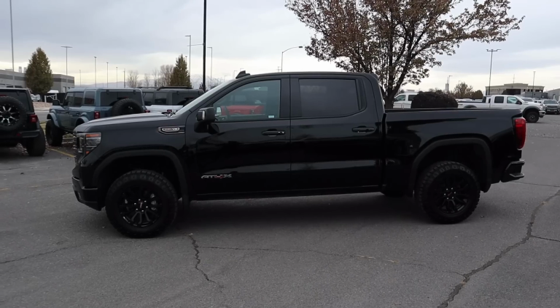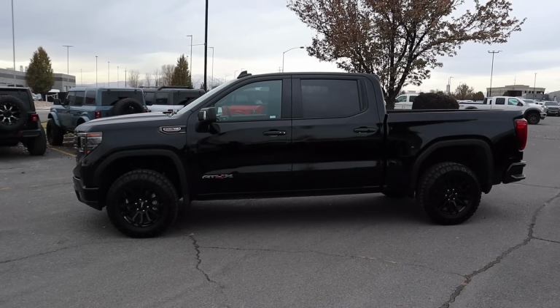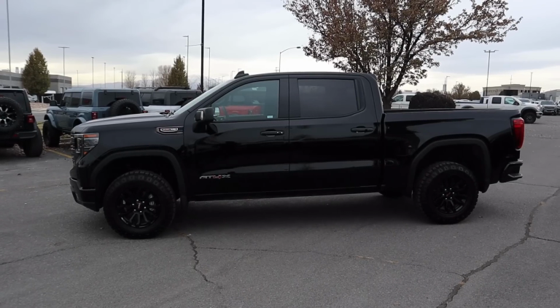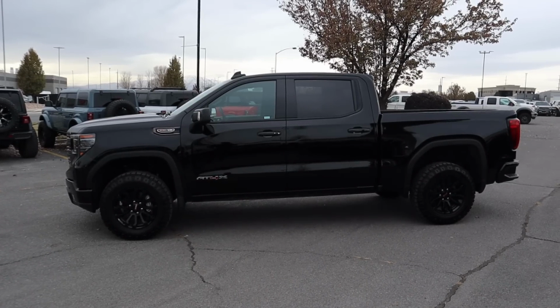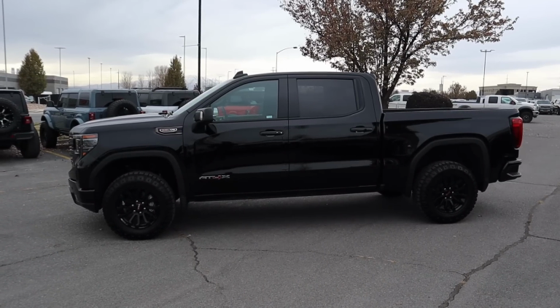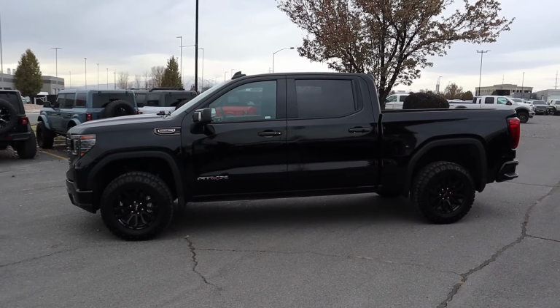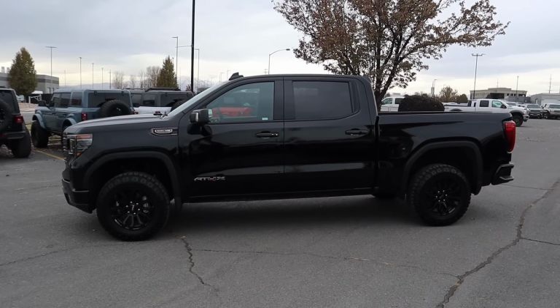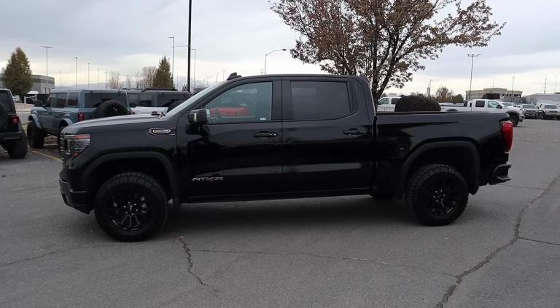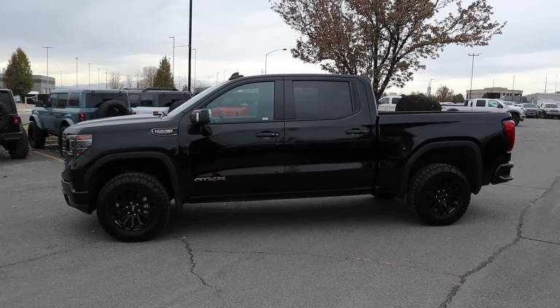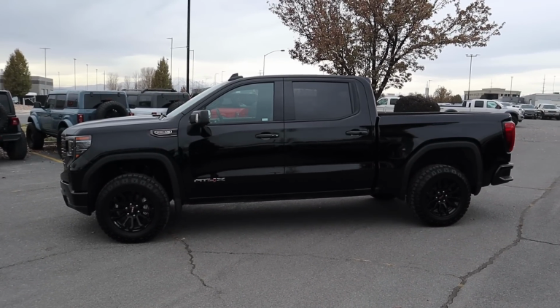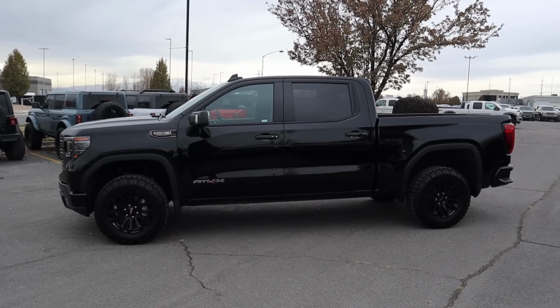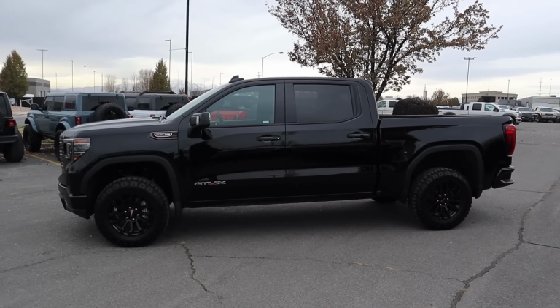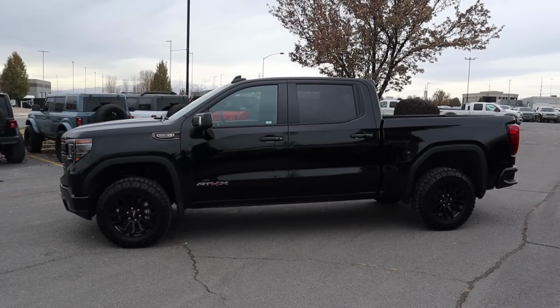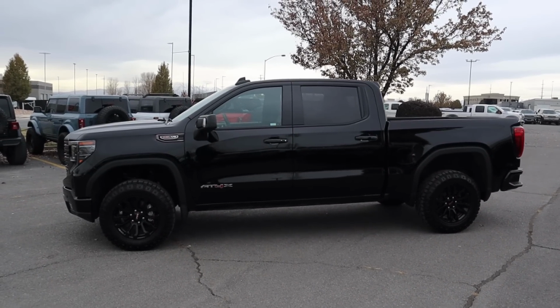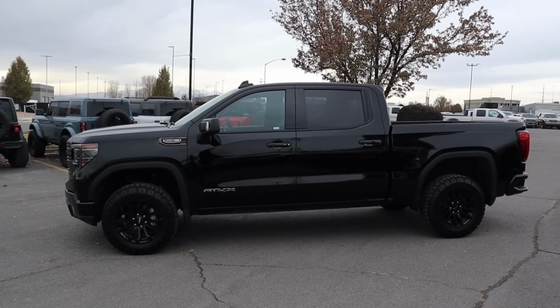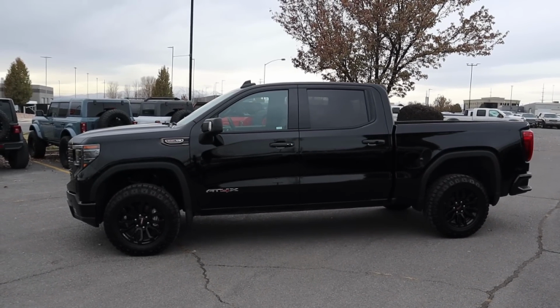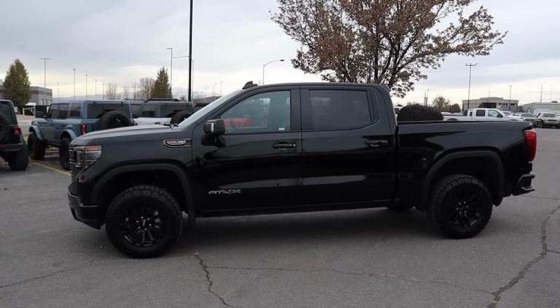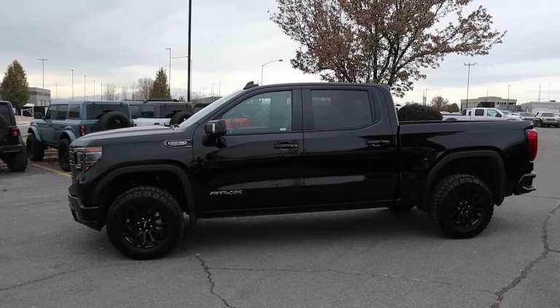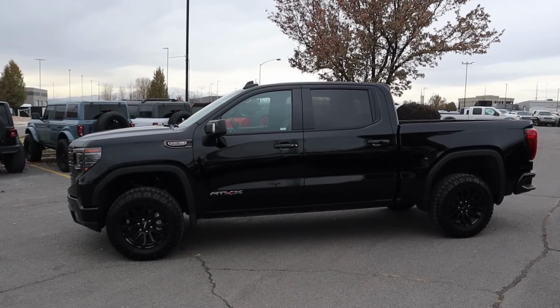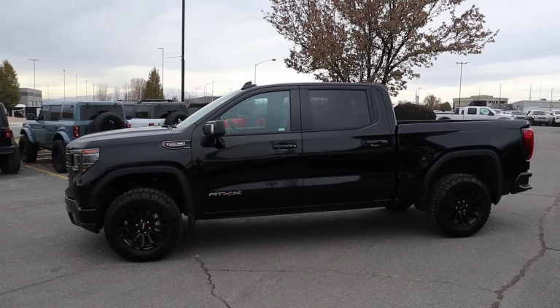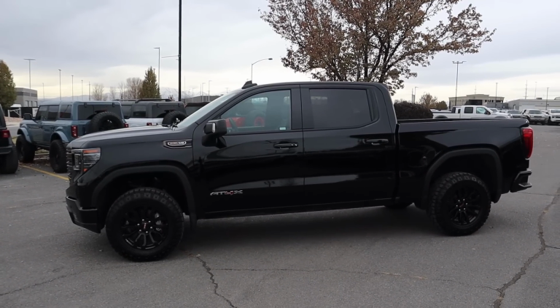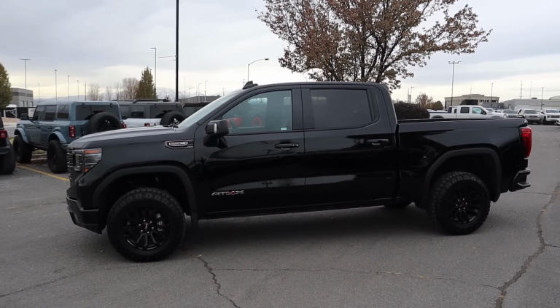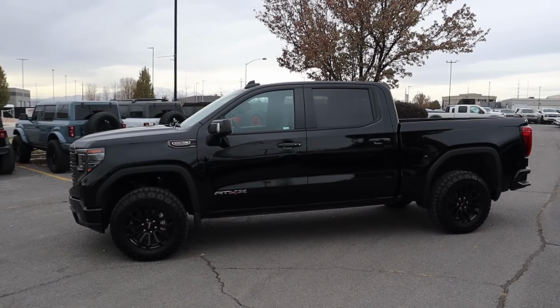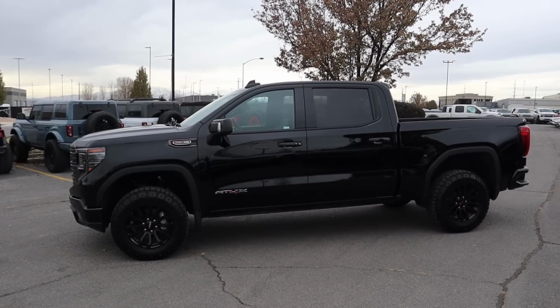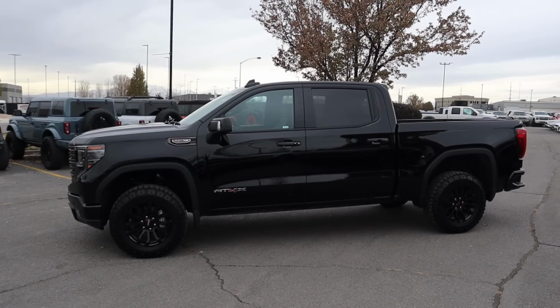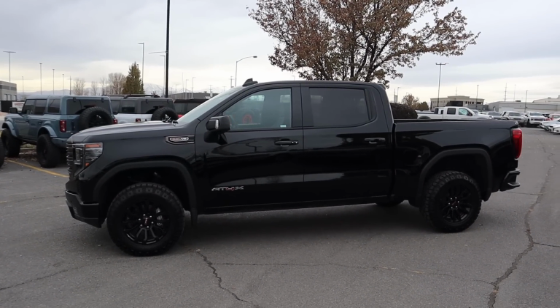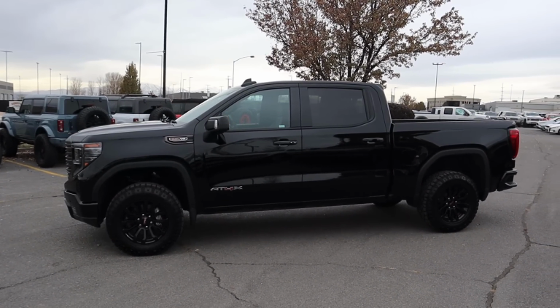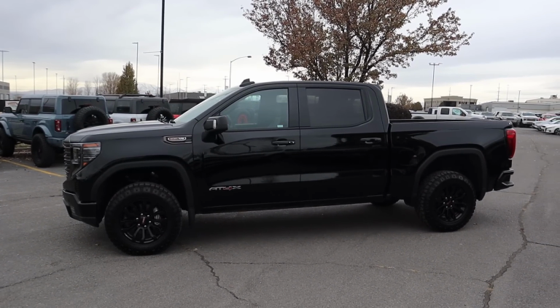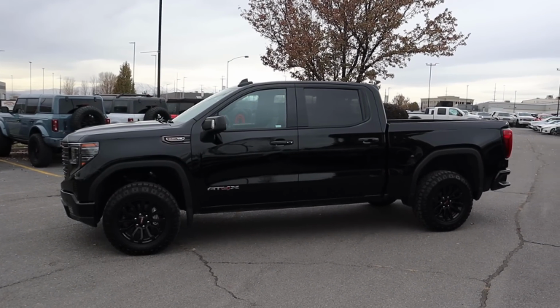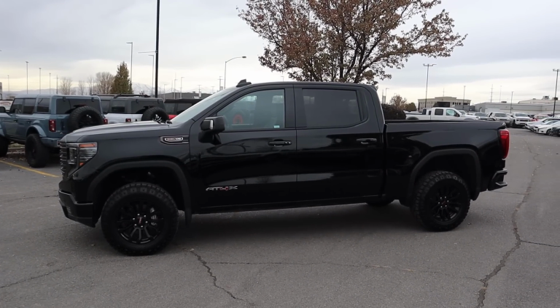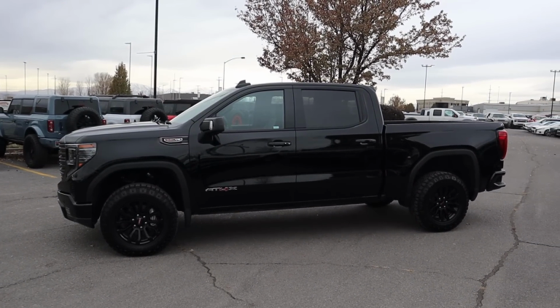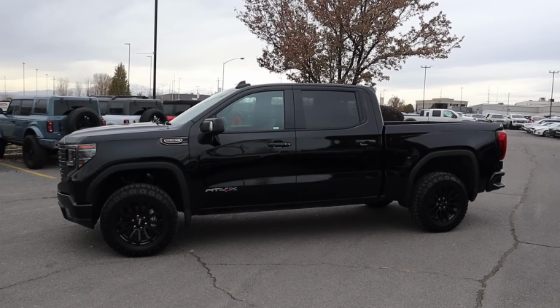The lighting is not great today, but you guys can kind of see the full side view of the truck. I think it looks great.